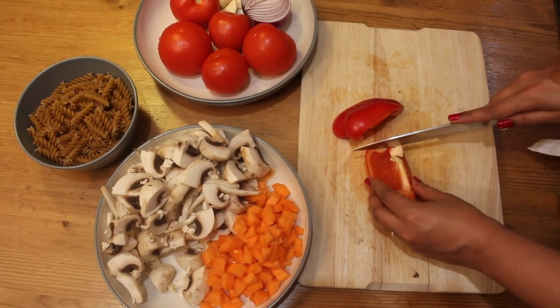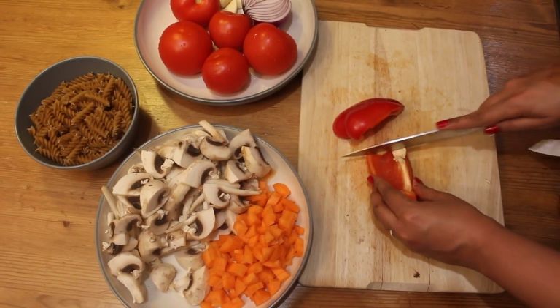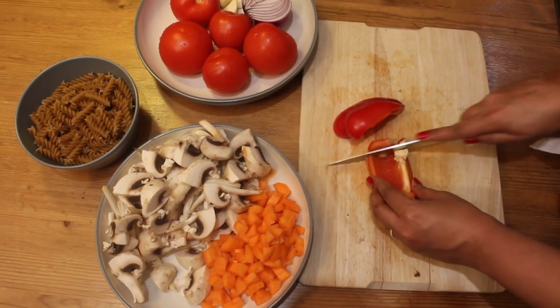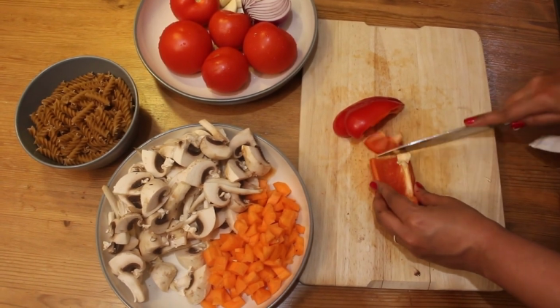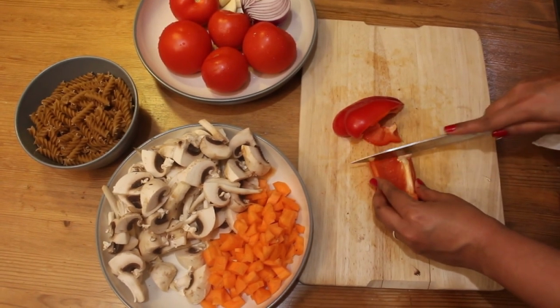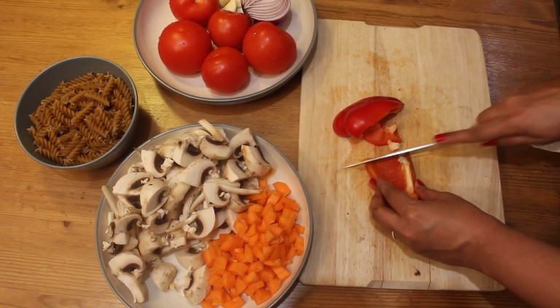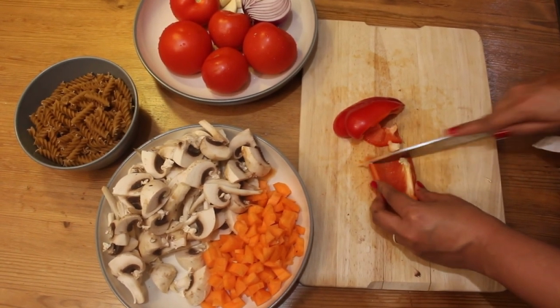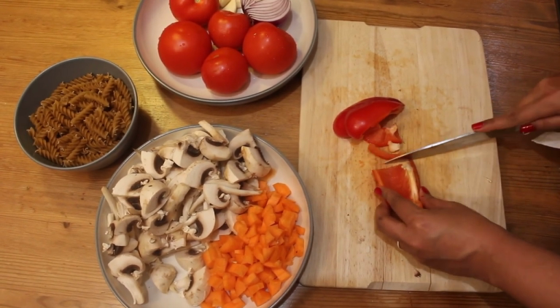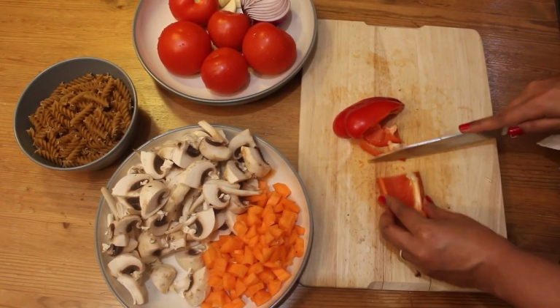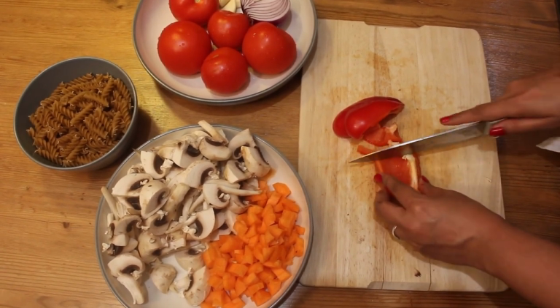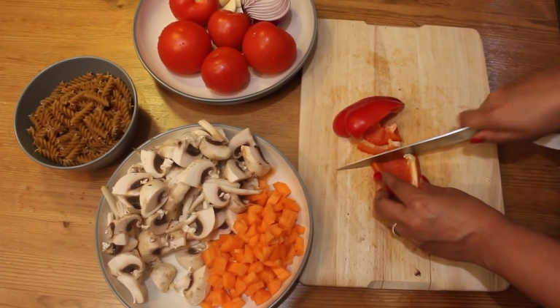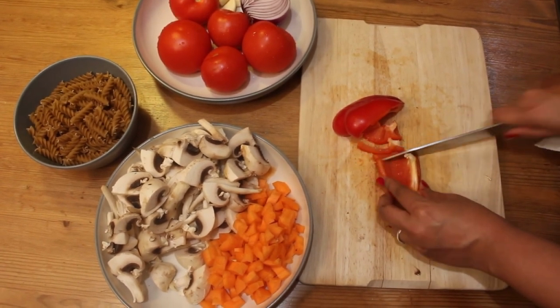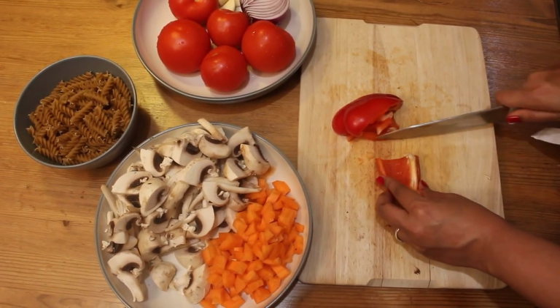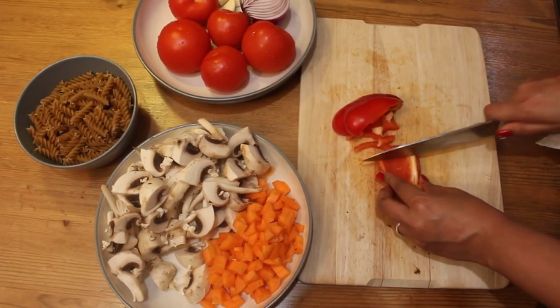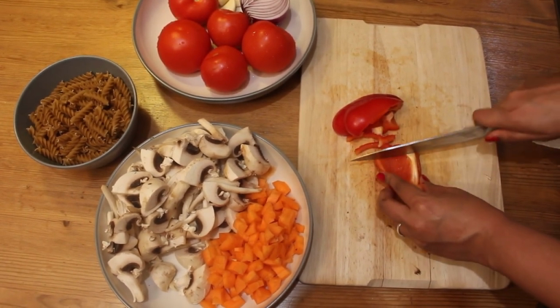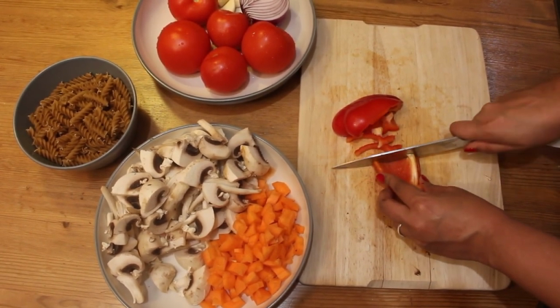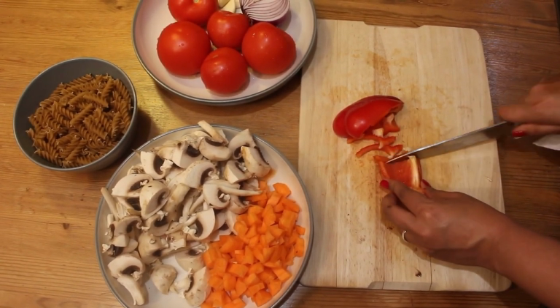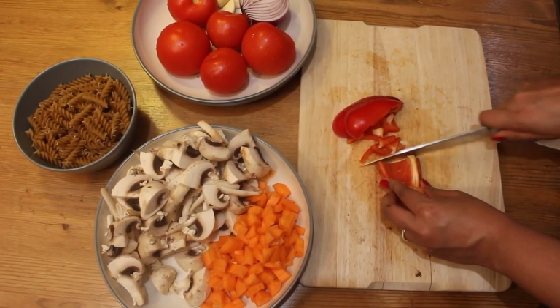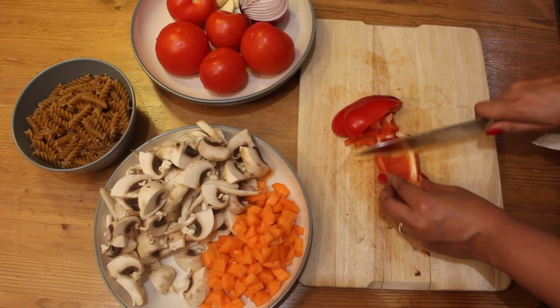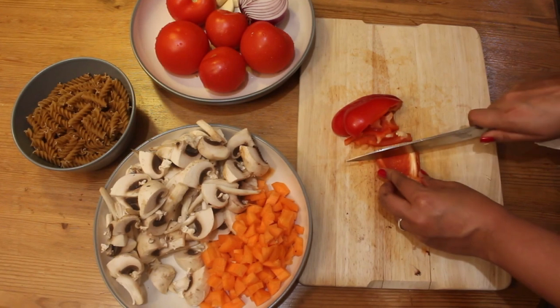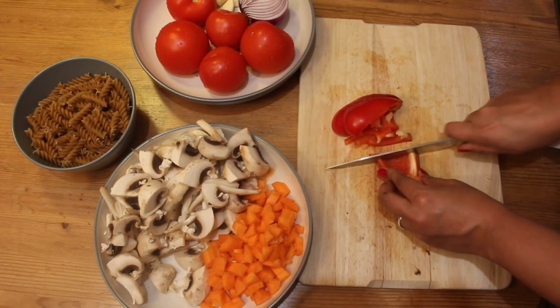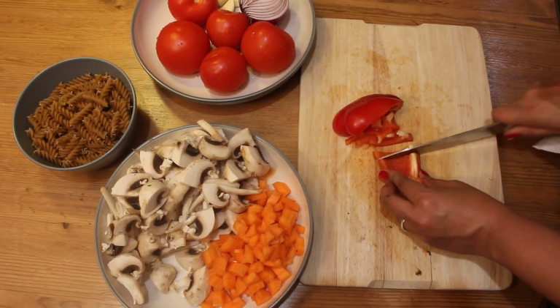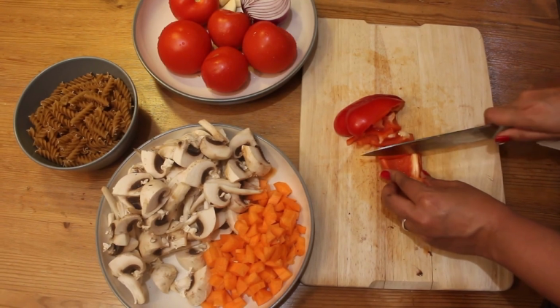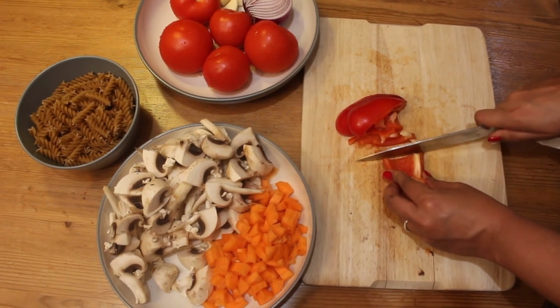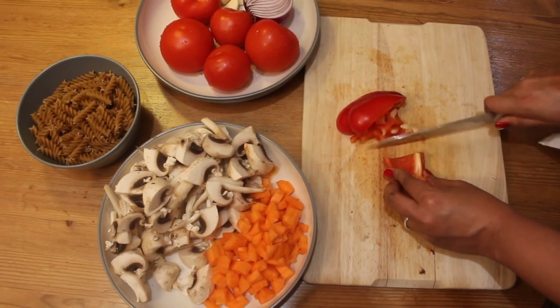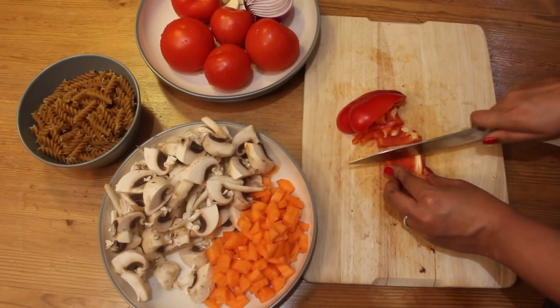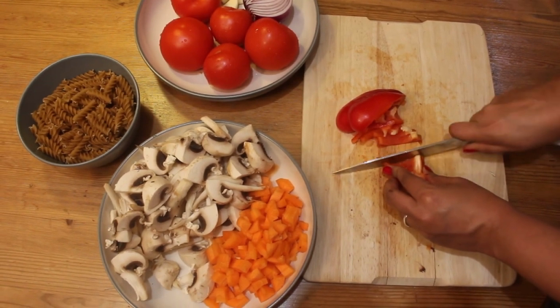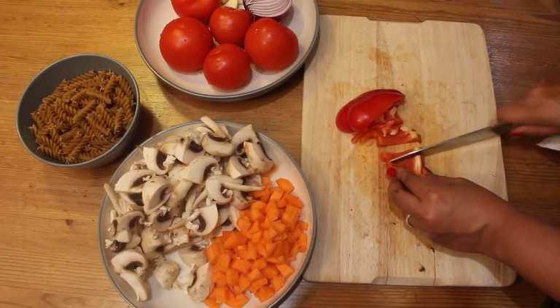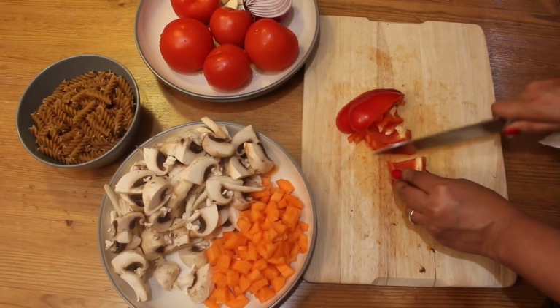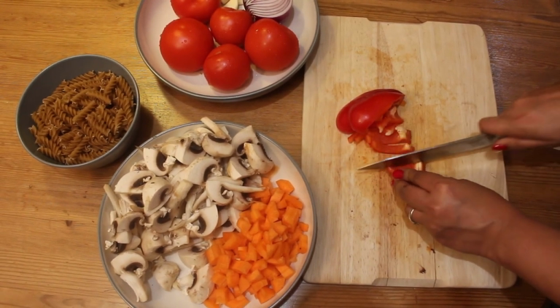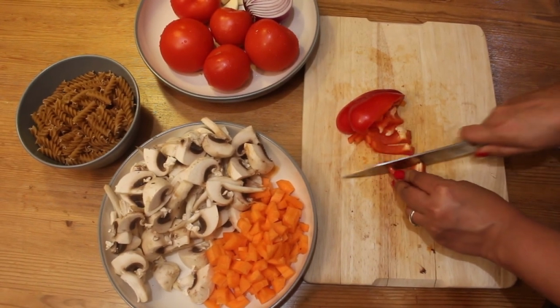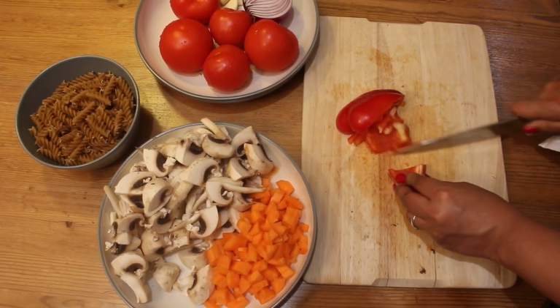Then slice up a half red bell pepper. You can use any variety of bell pepper you have — anything is fine.